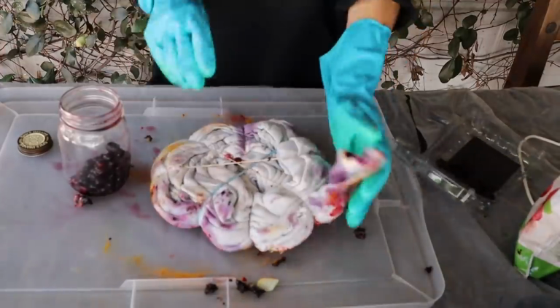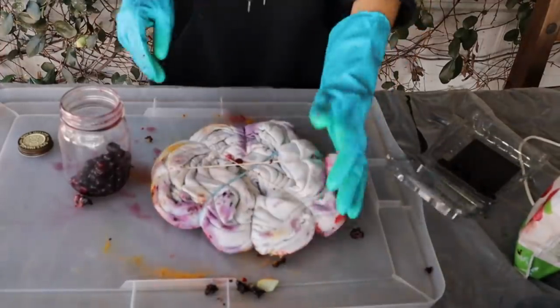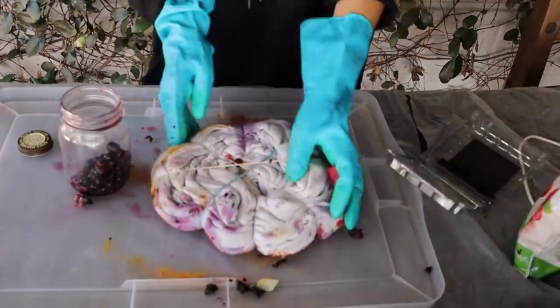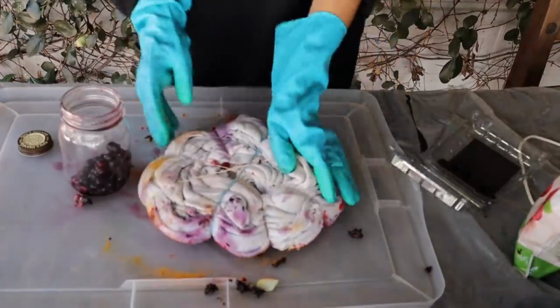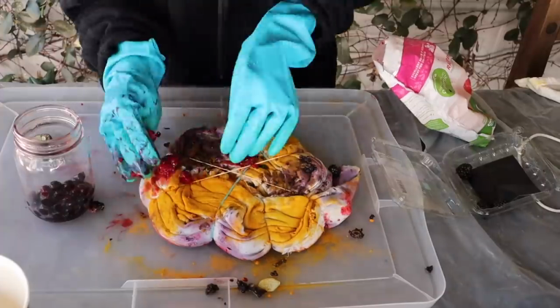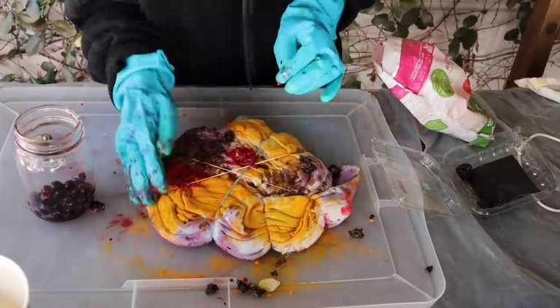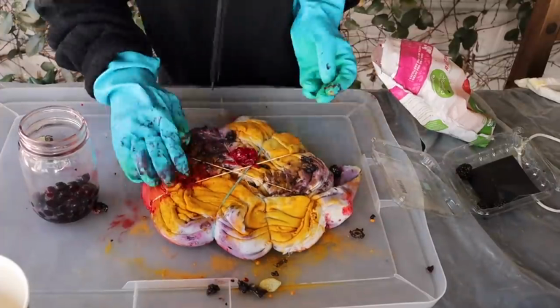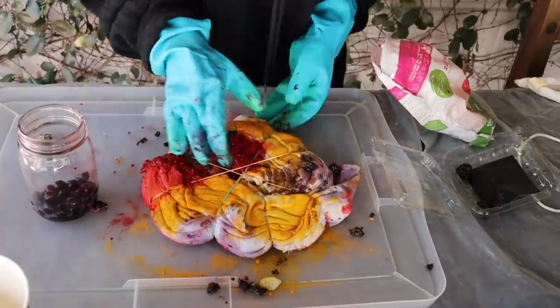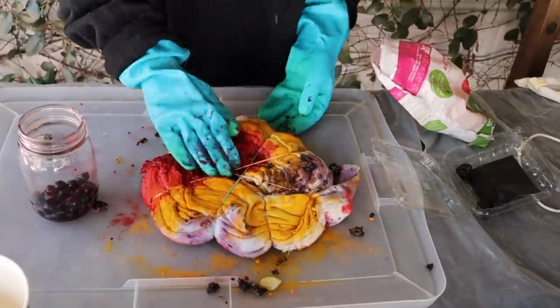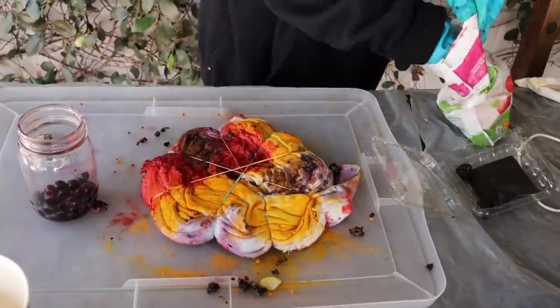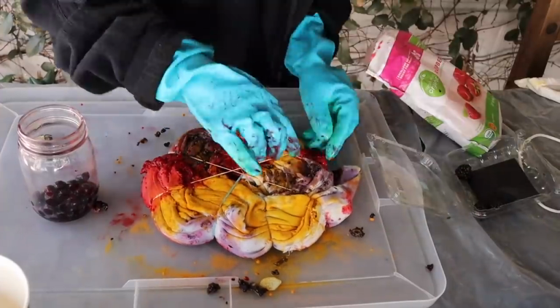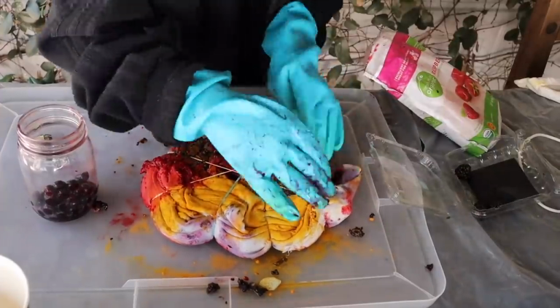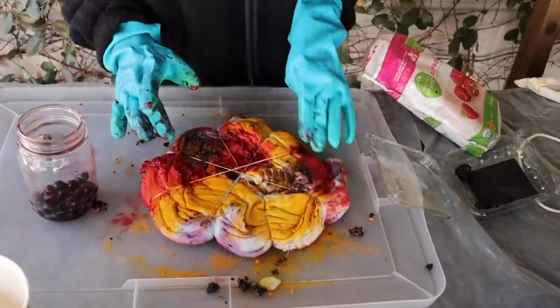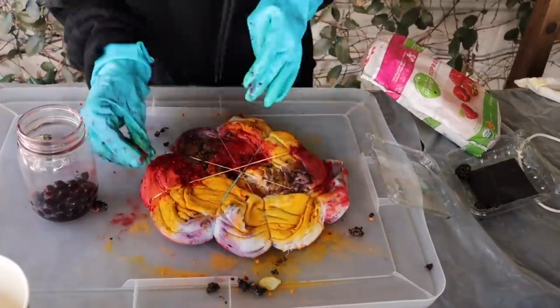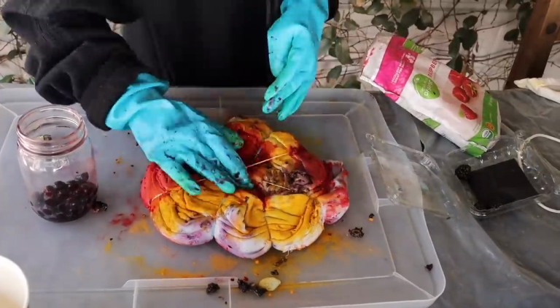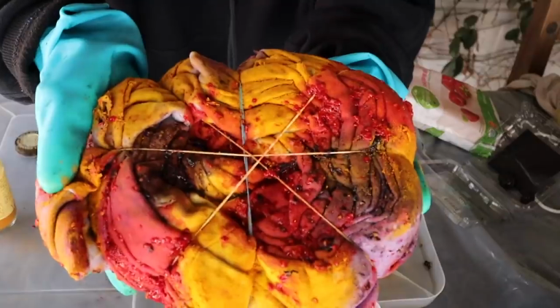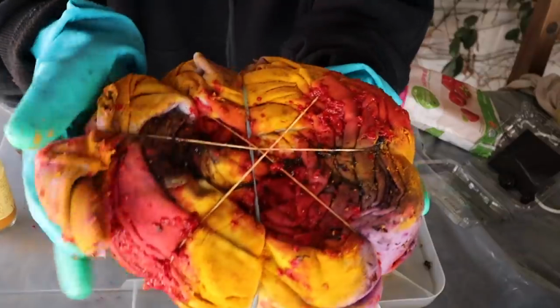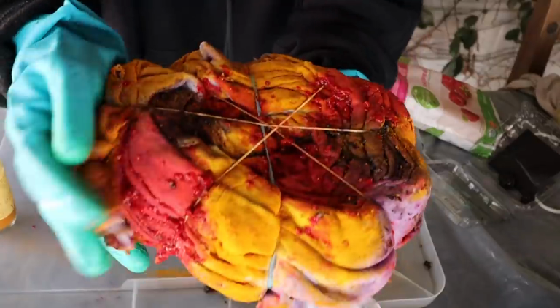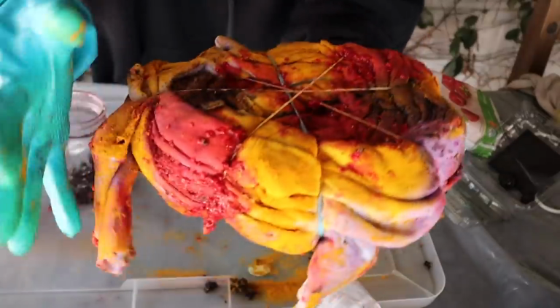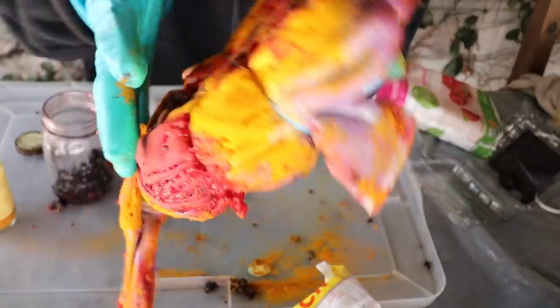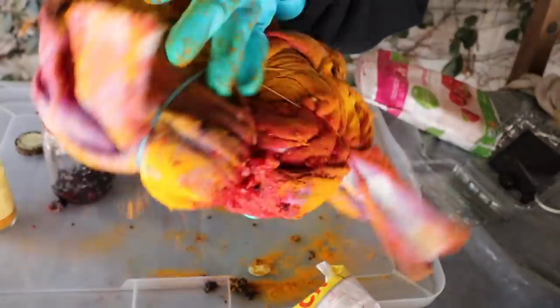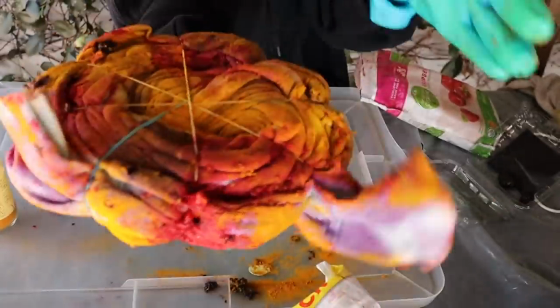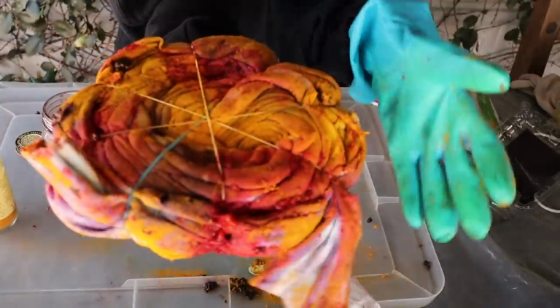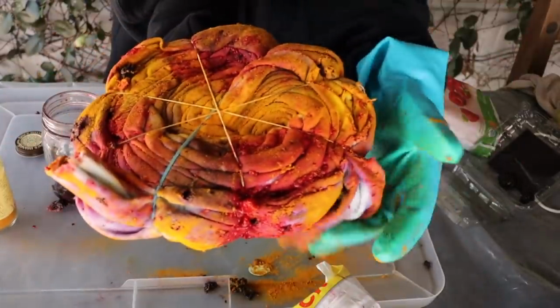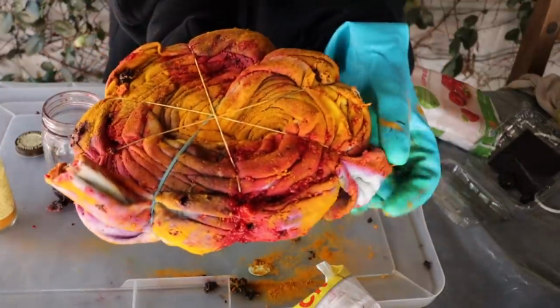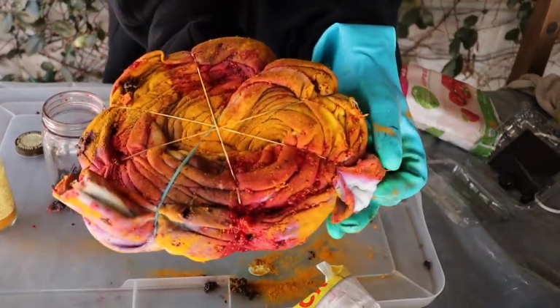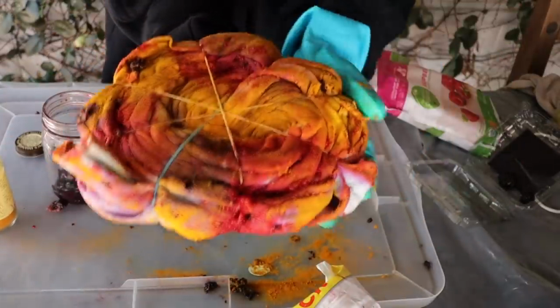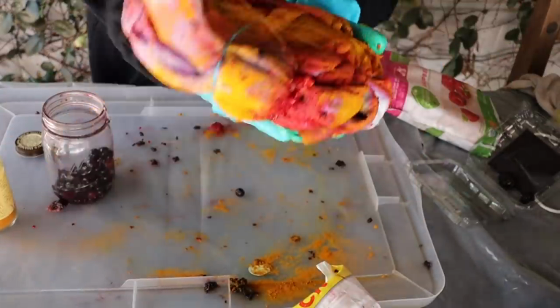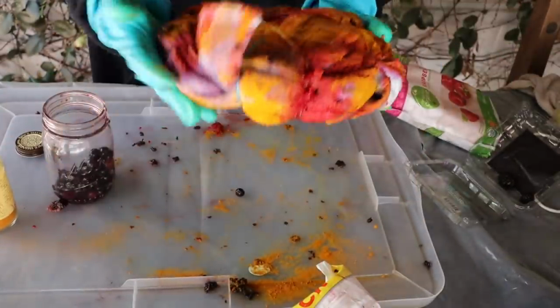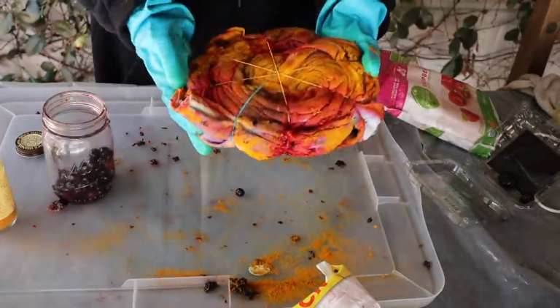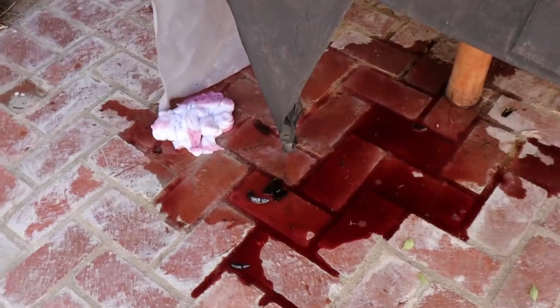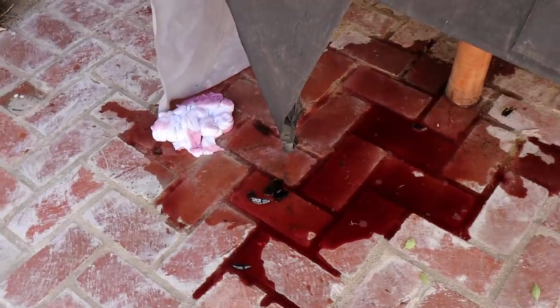Once you do one side, just flip it over and do the same to the other side. It looks disgusting.